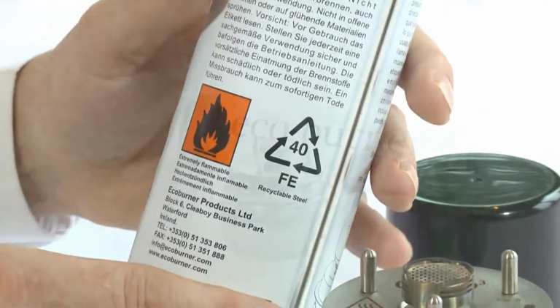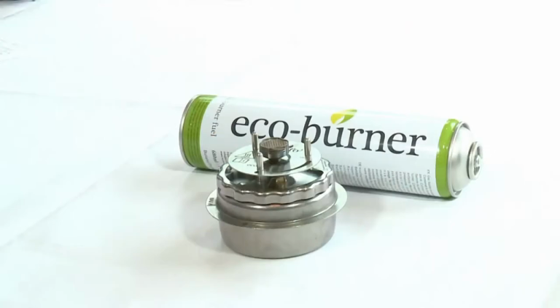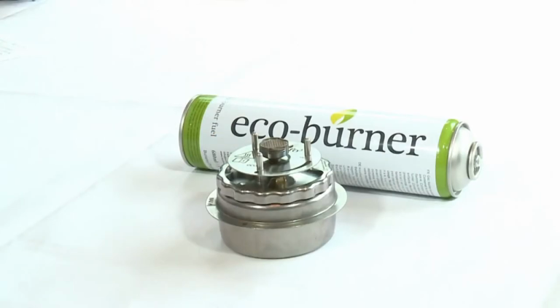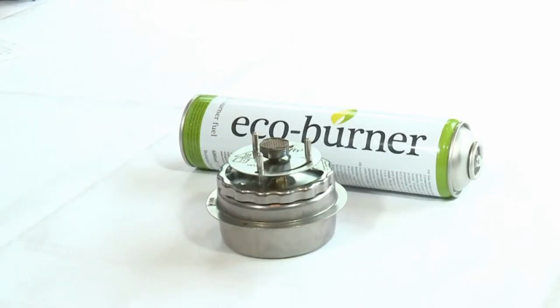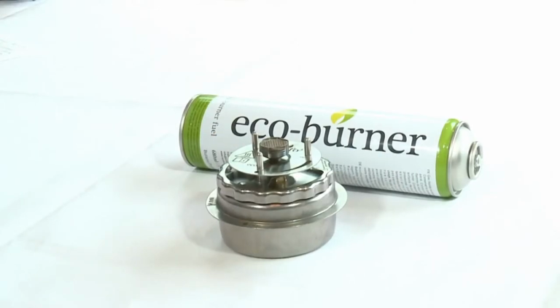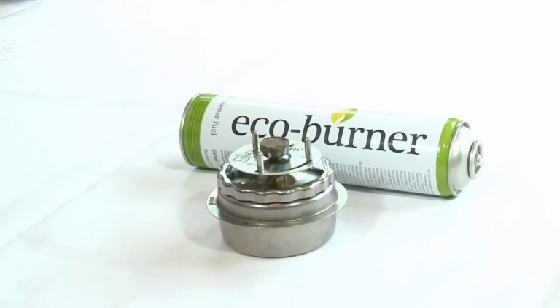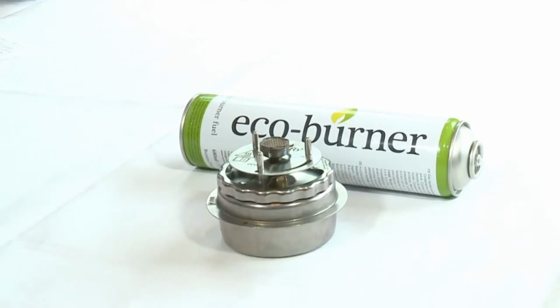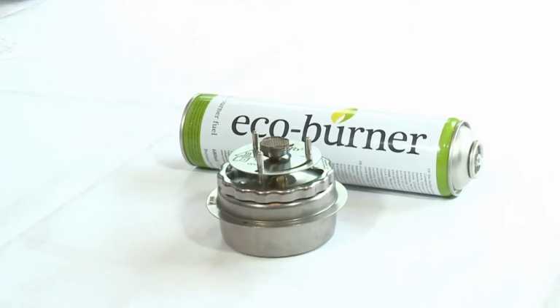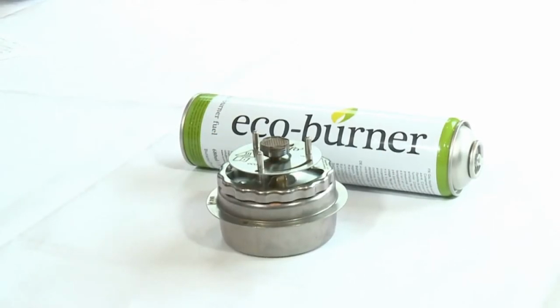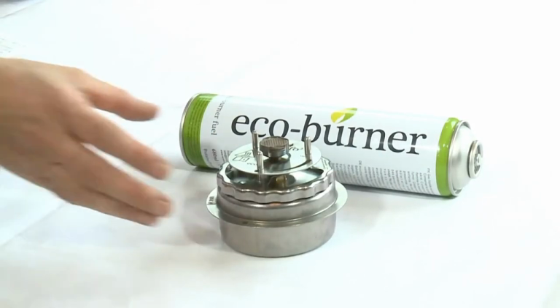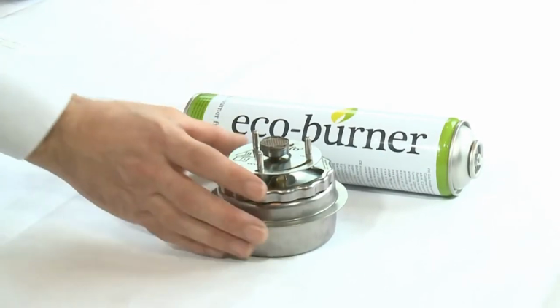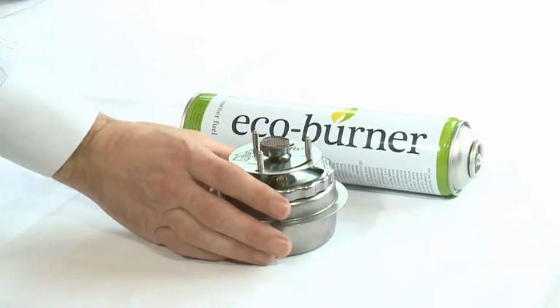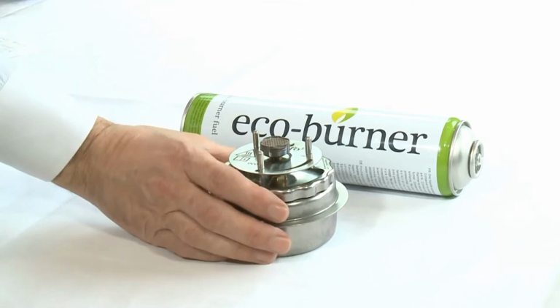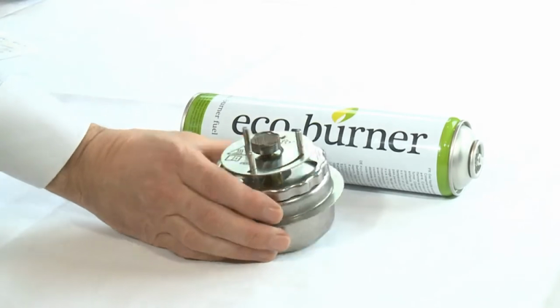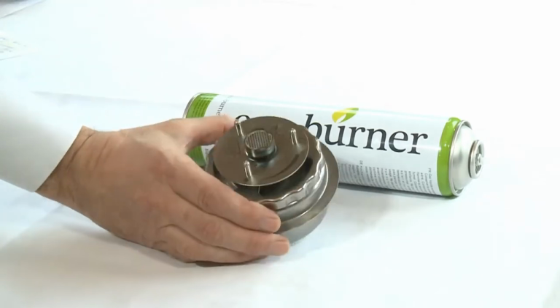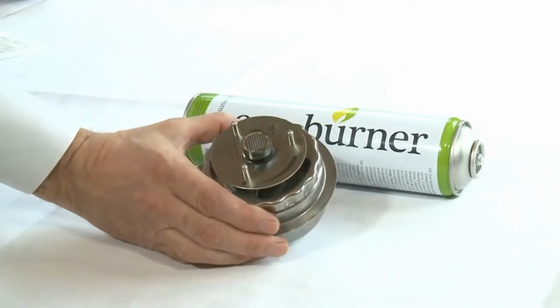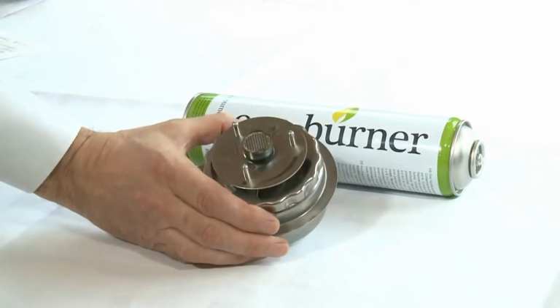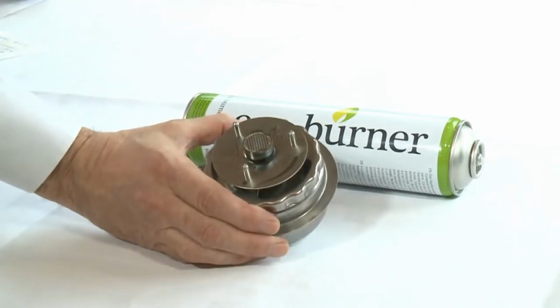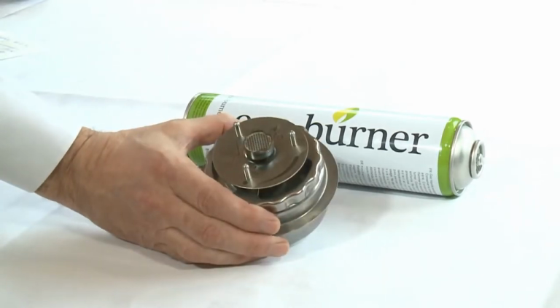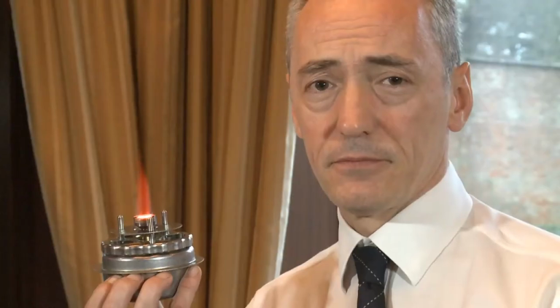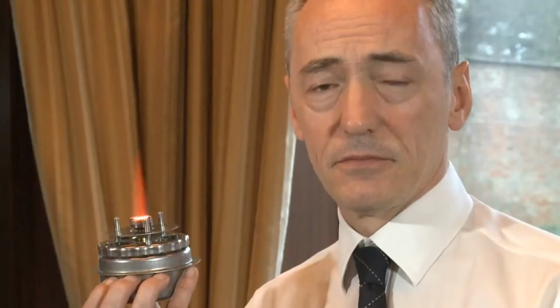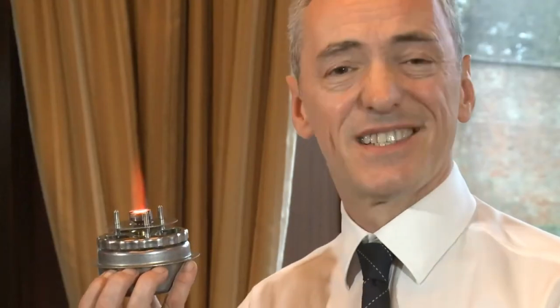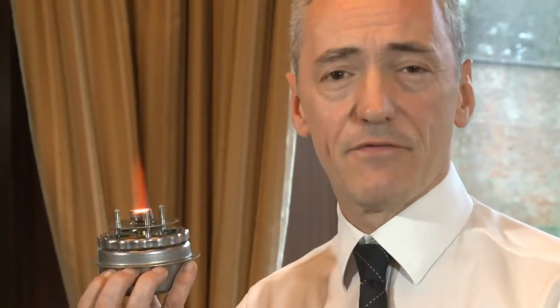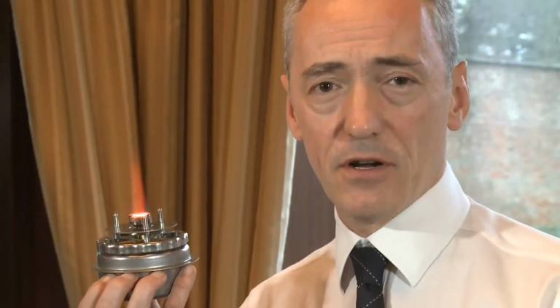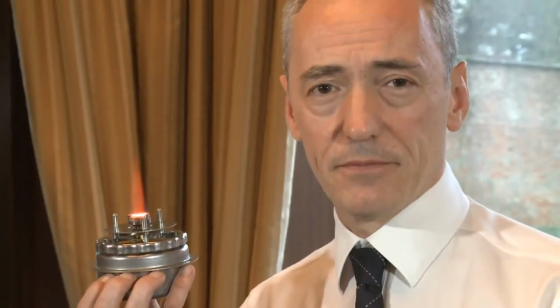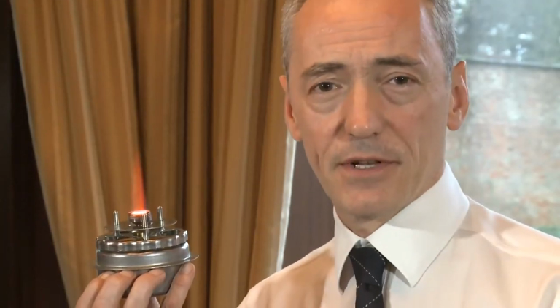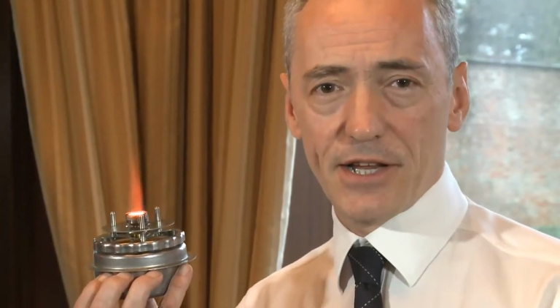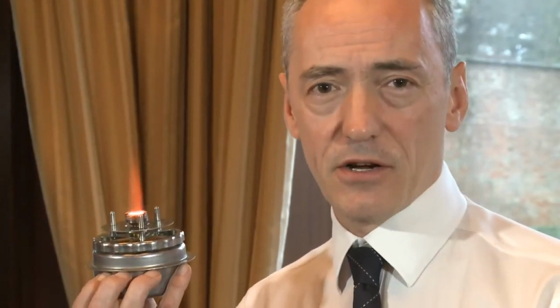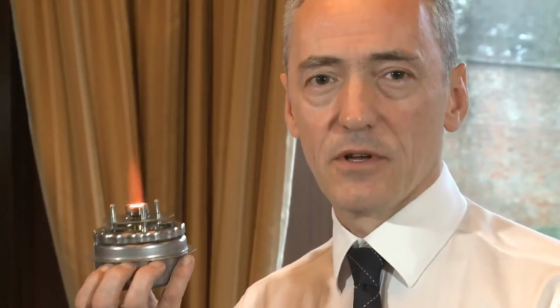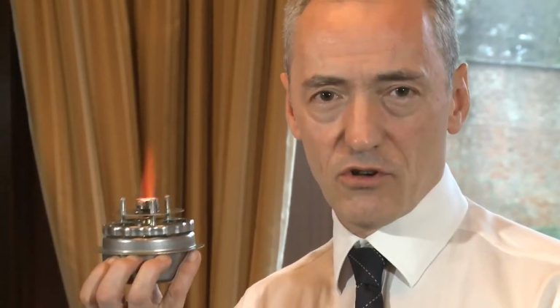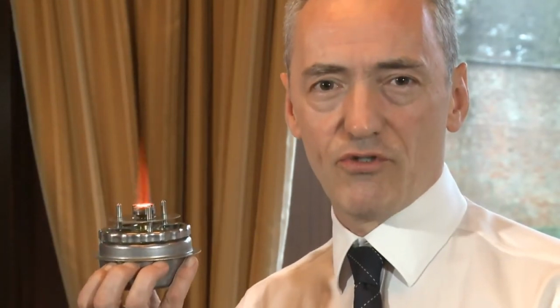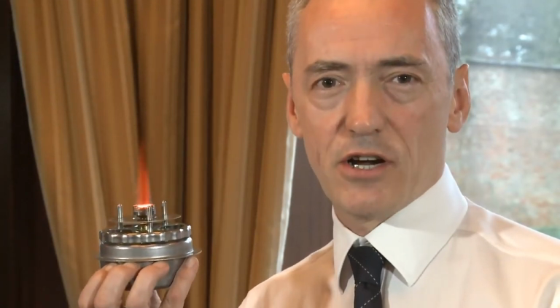The Shafo from EcoBurner — the future of chafing. Safer. Cleaner. Greener.